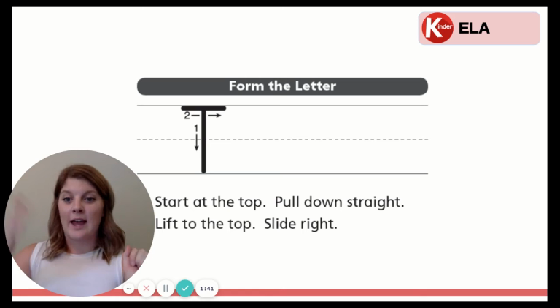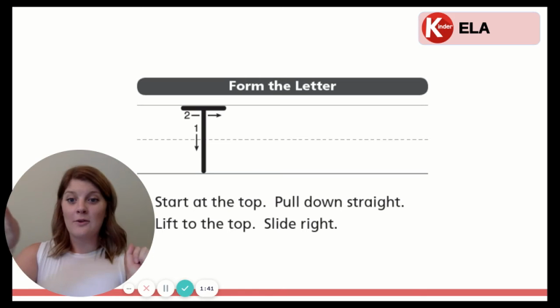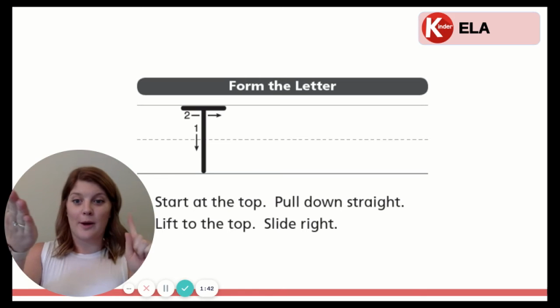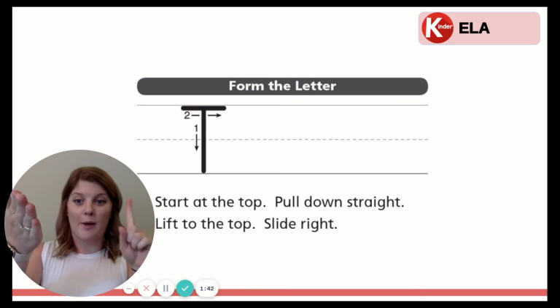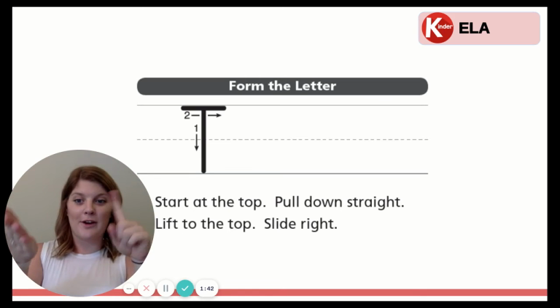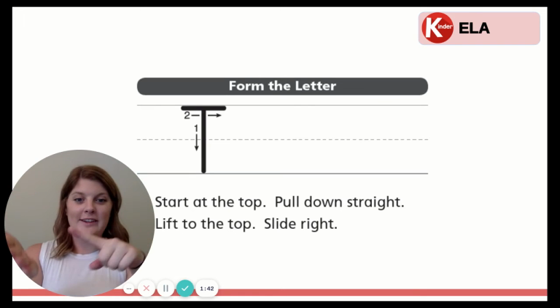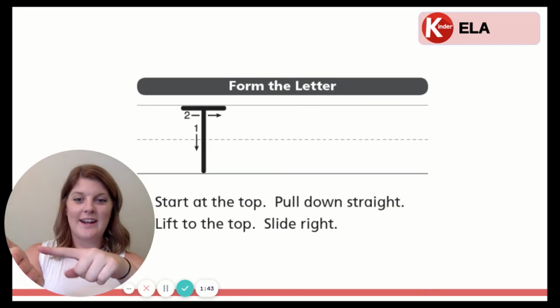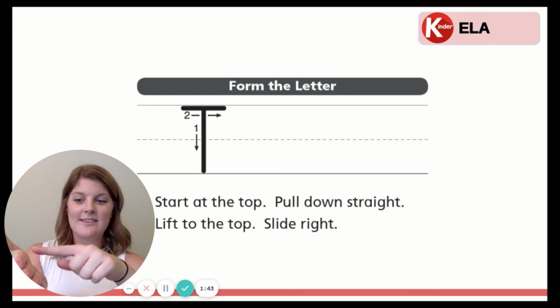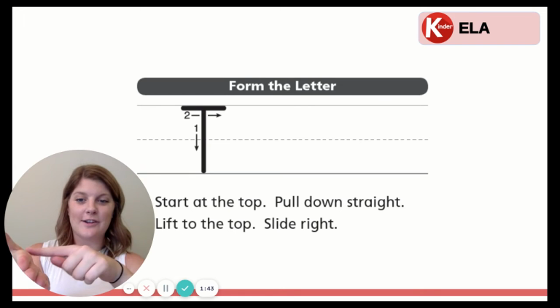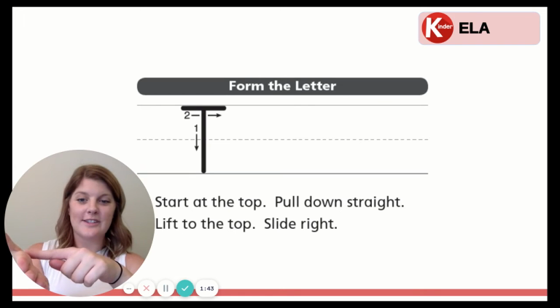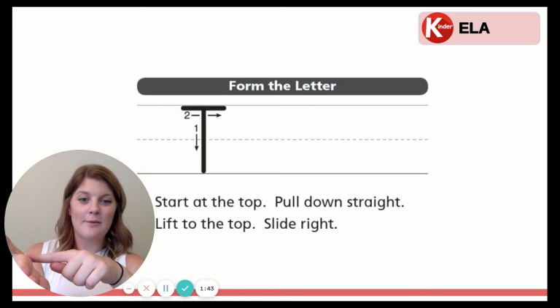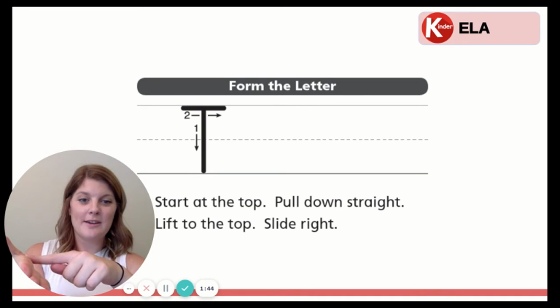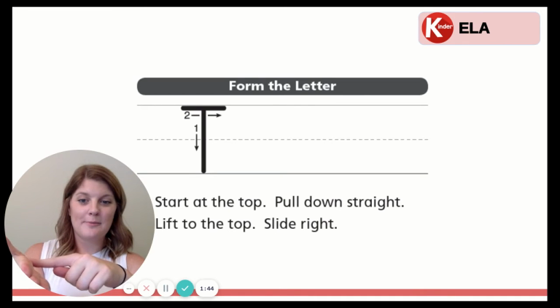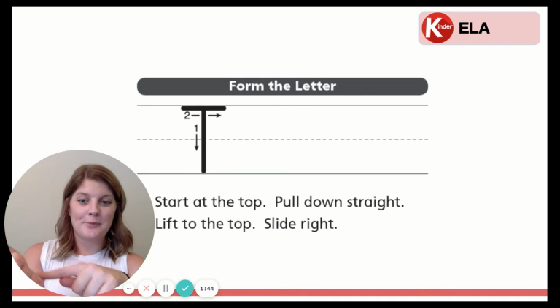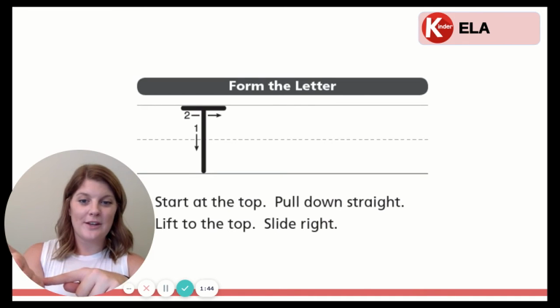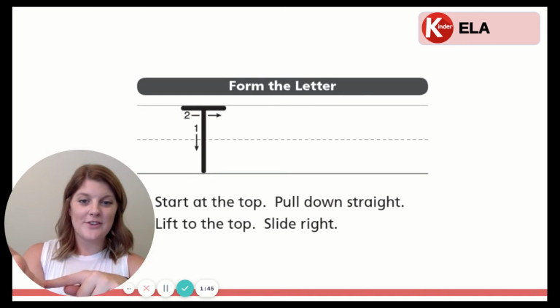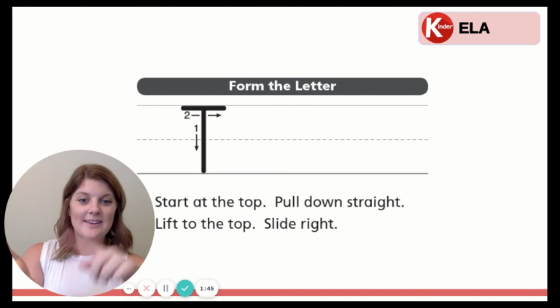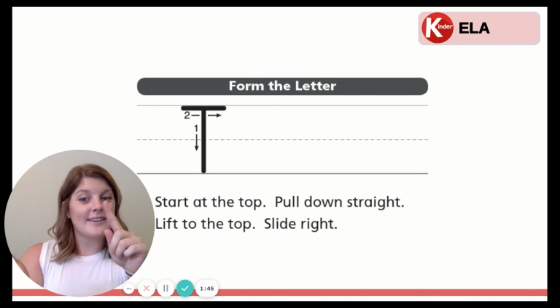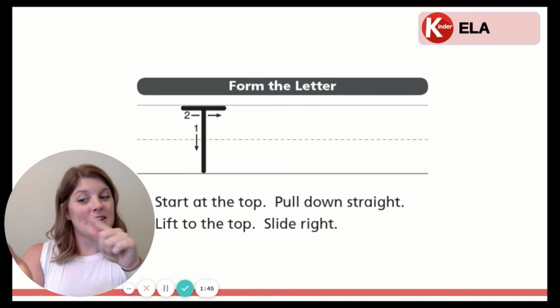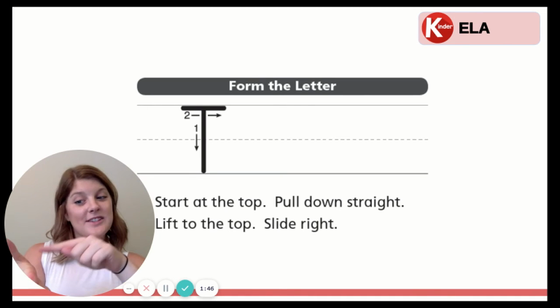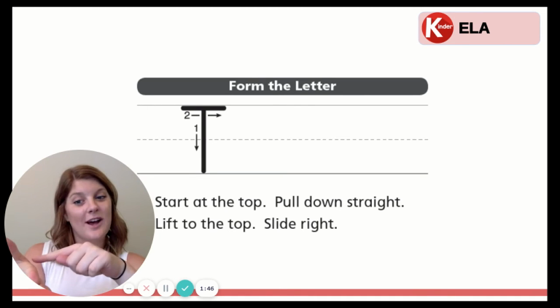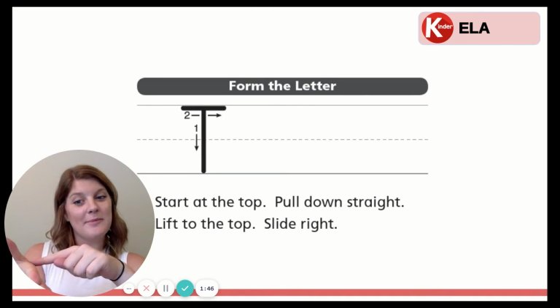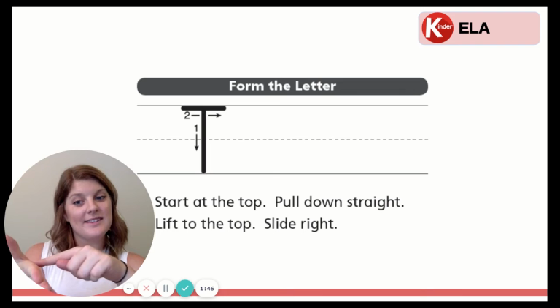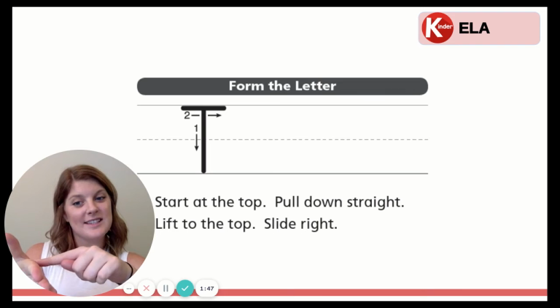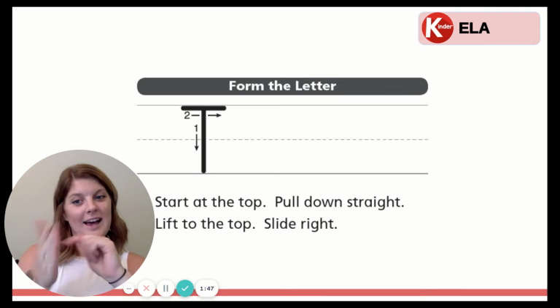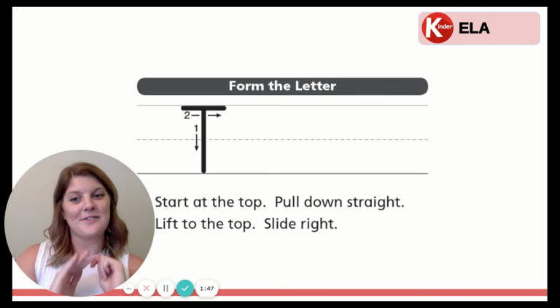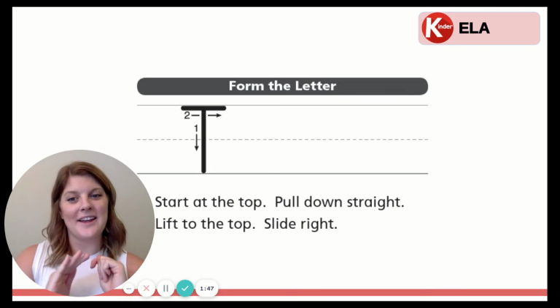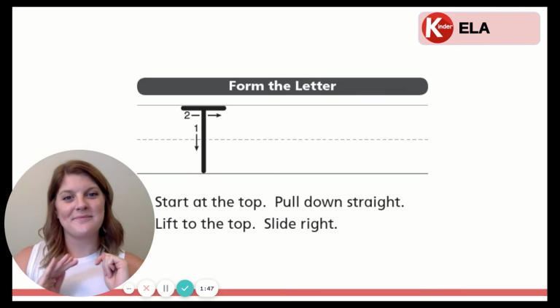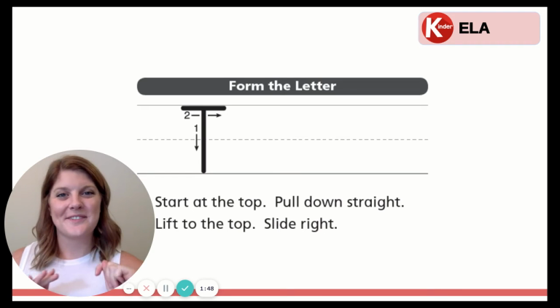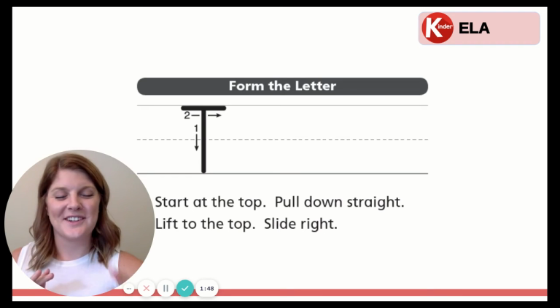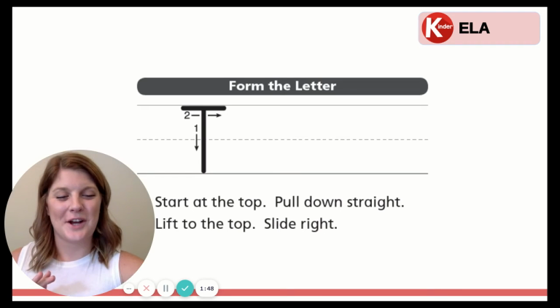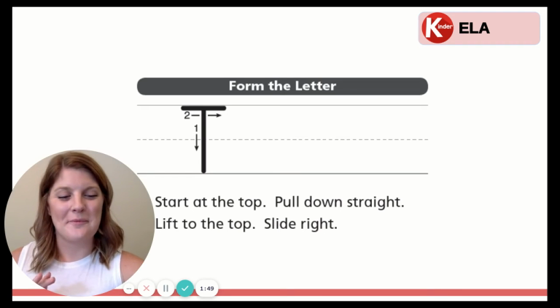Now with our palm and our finger, ready? Start at the top. Pull down straight. Lift to the top. Slide right. Good job.